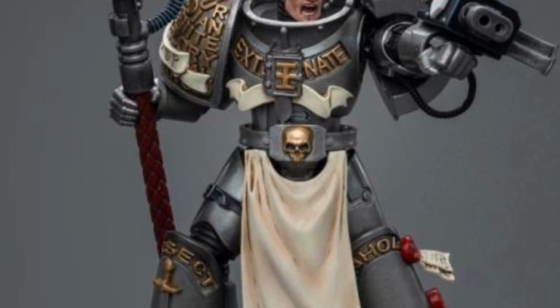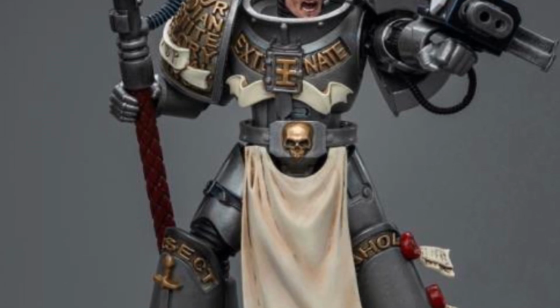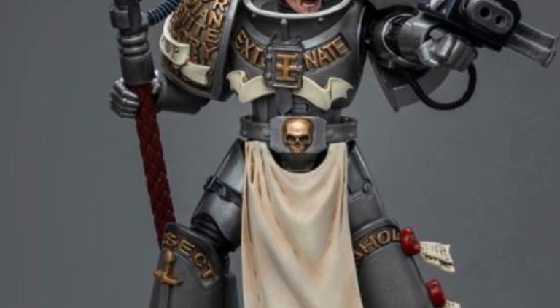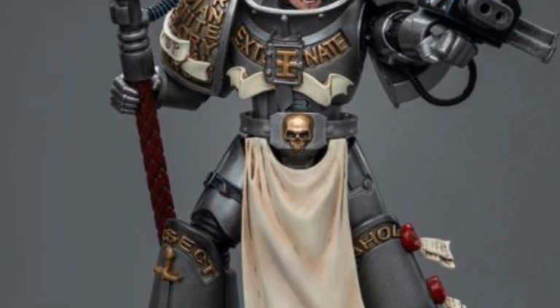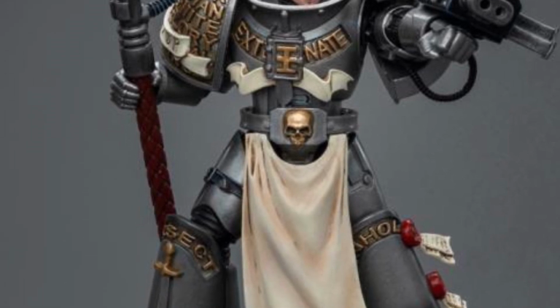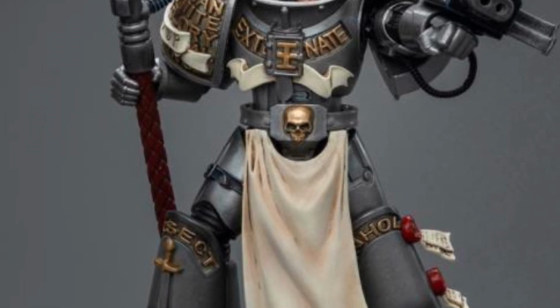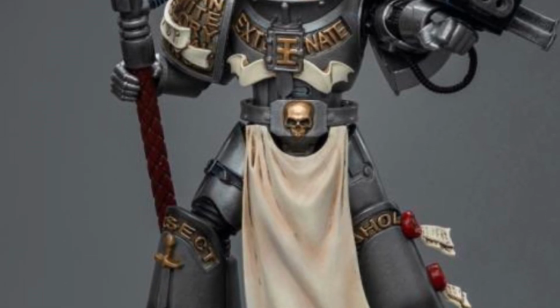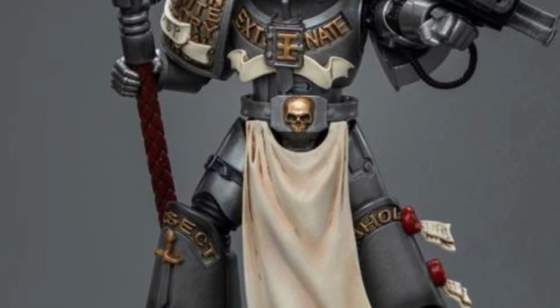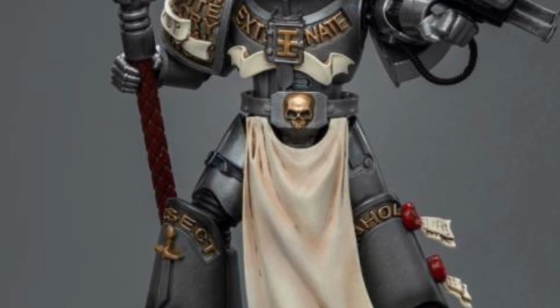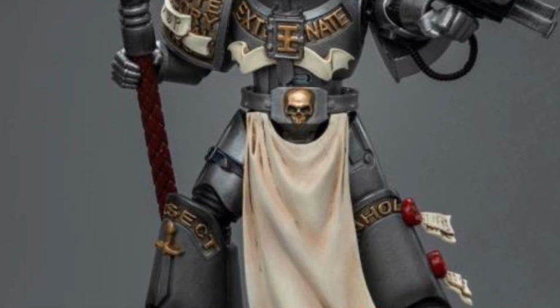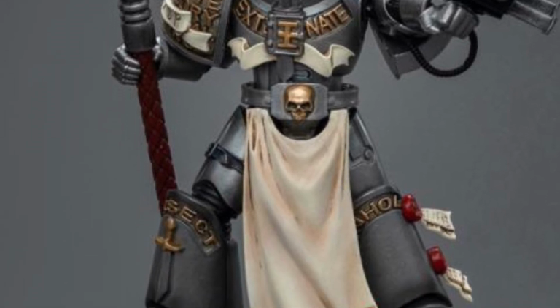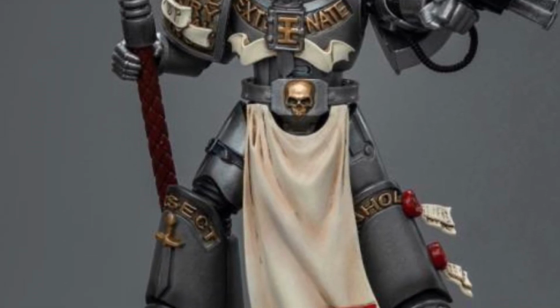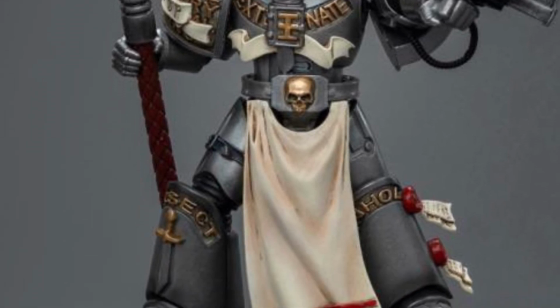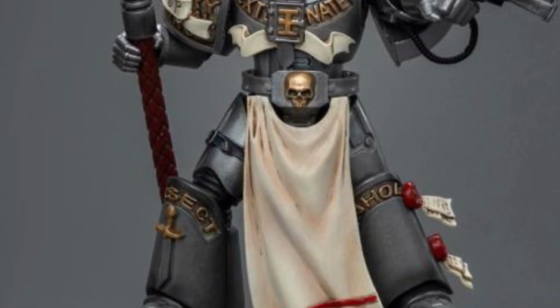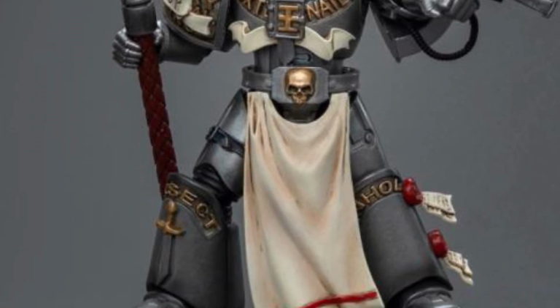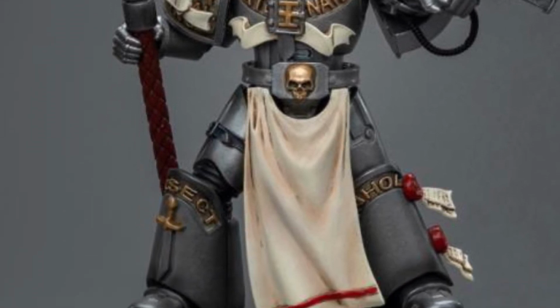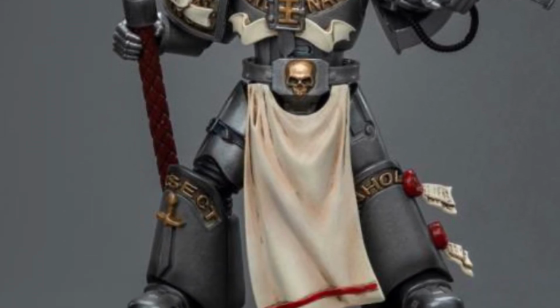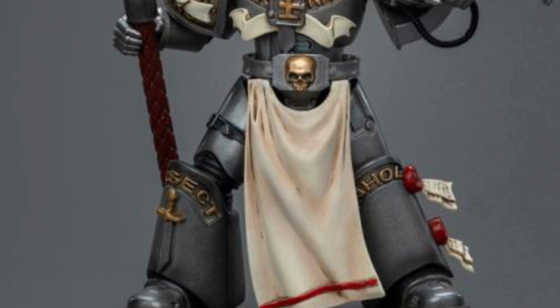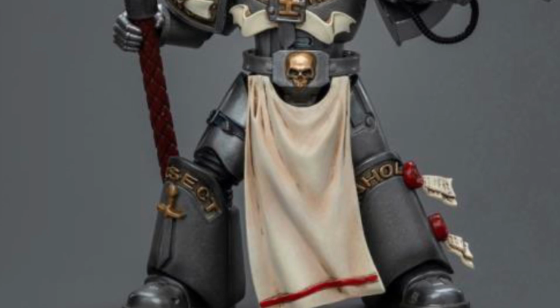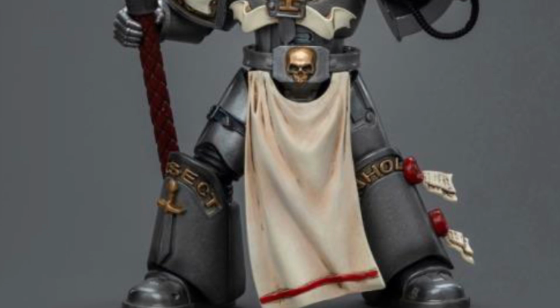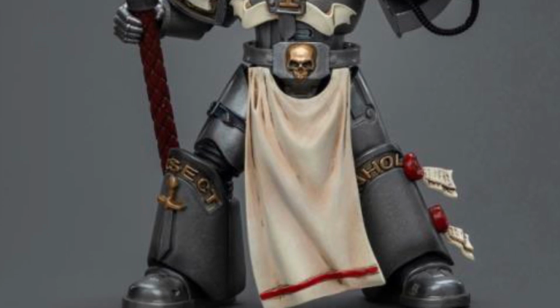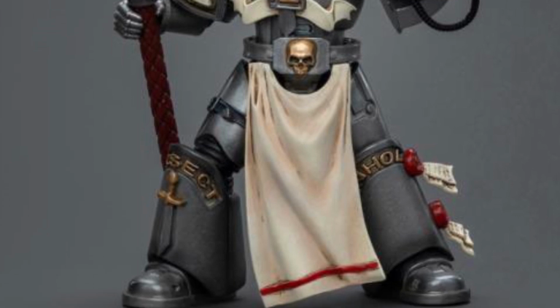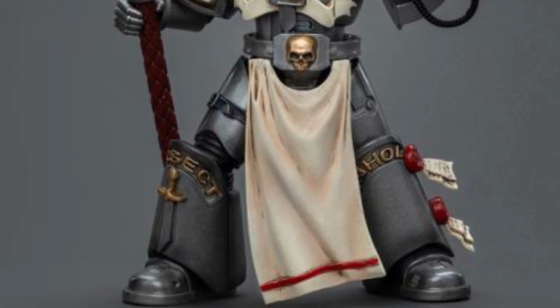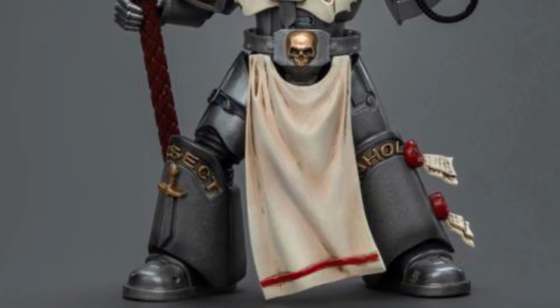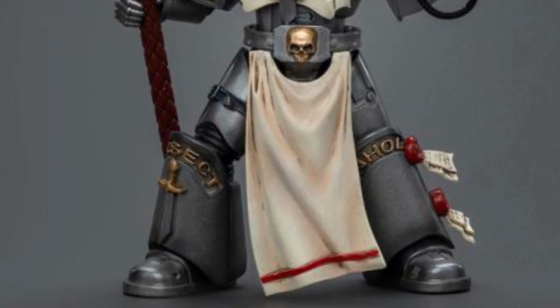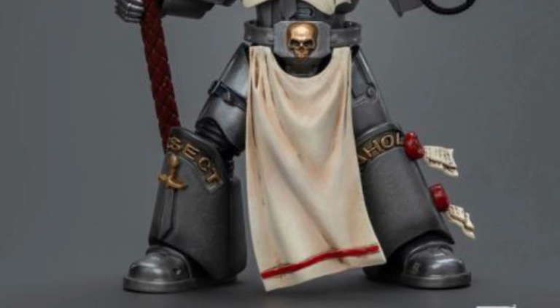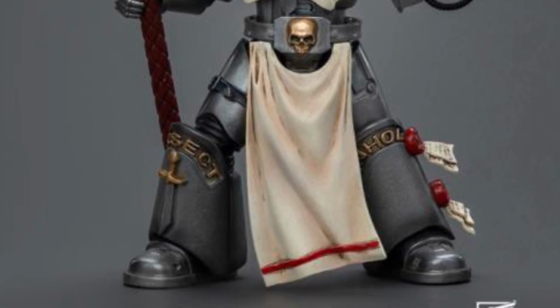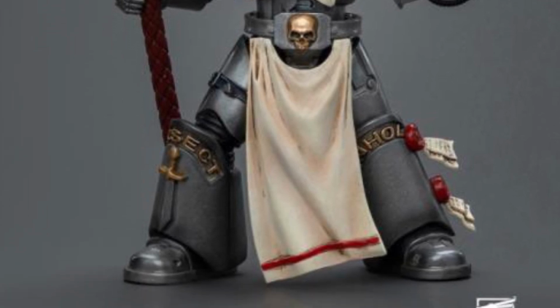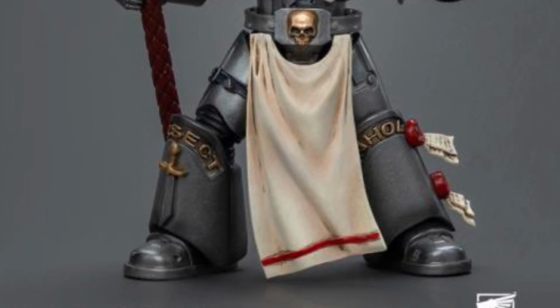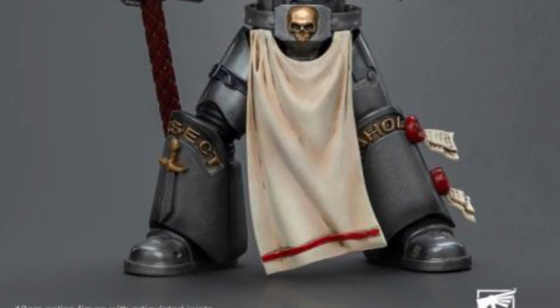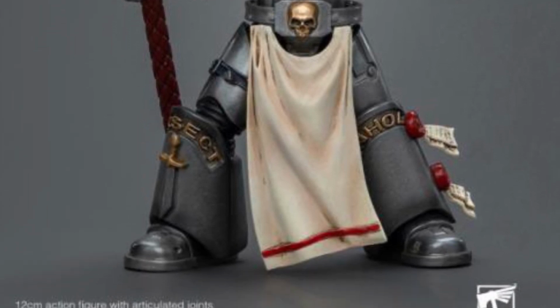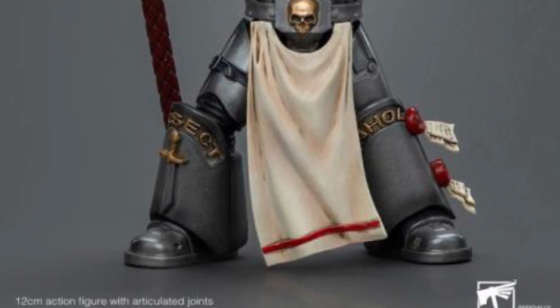They all look cool. I like this Grey Knight series, not bad. Drop a comment below and let us know which ones you're going to grab. Take care. Available at Big Bad Toy Store, by the way.